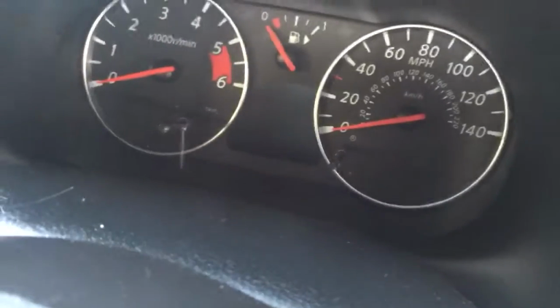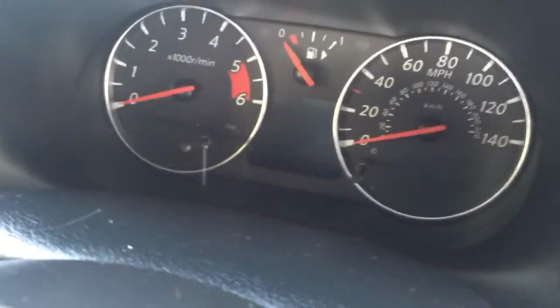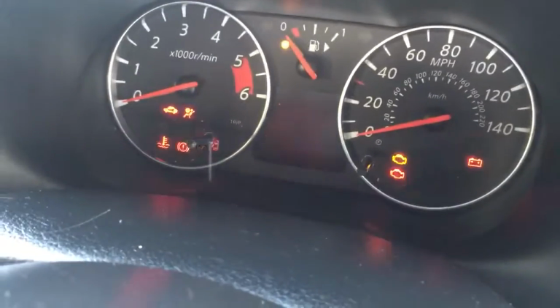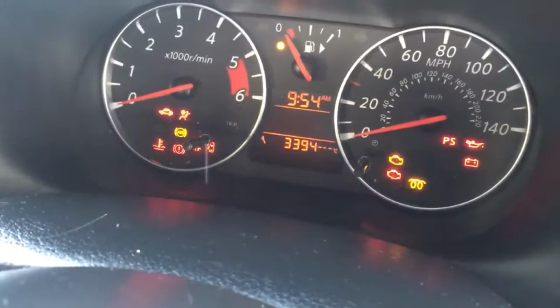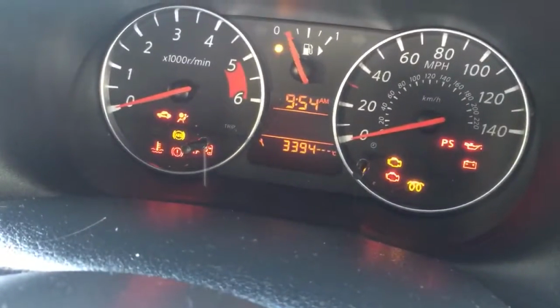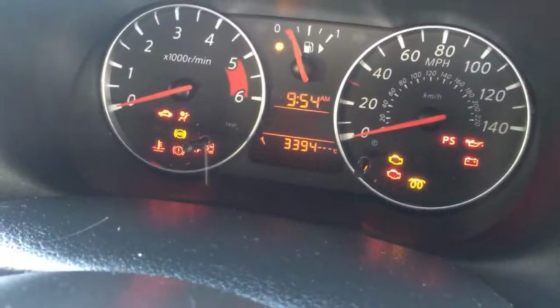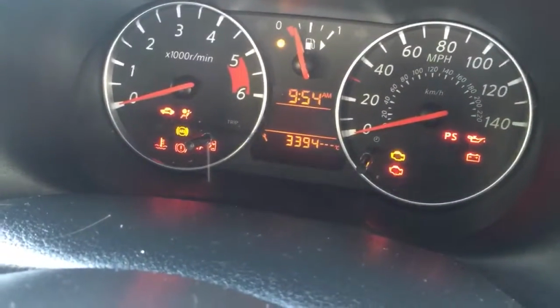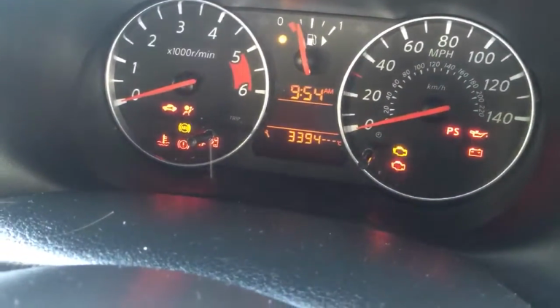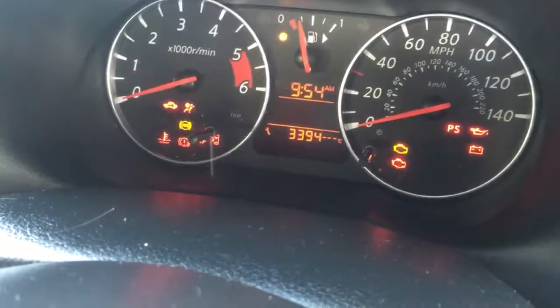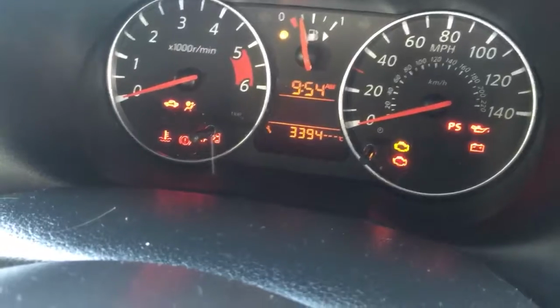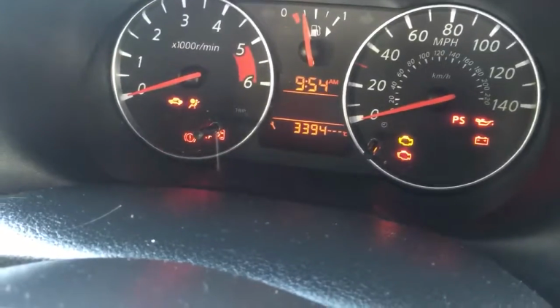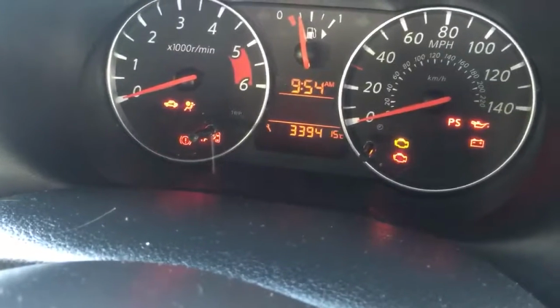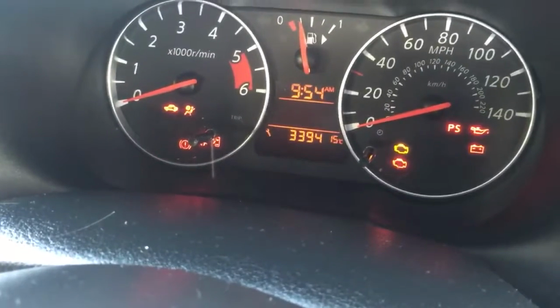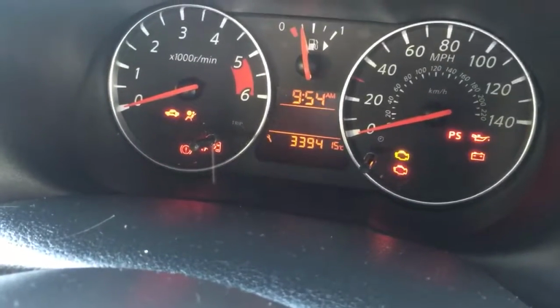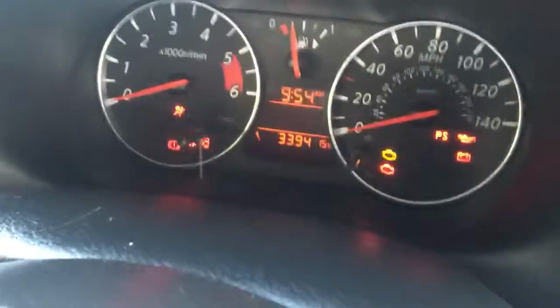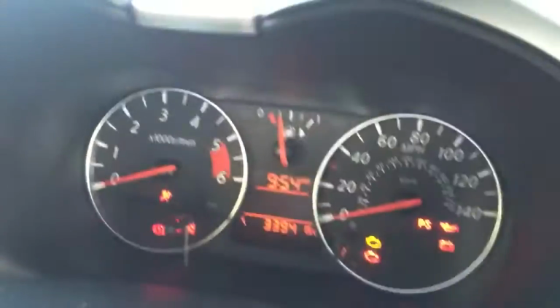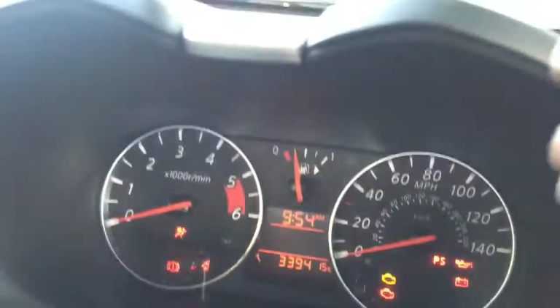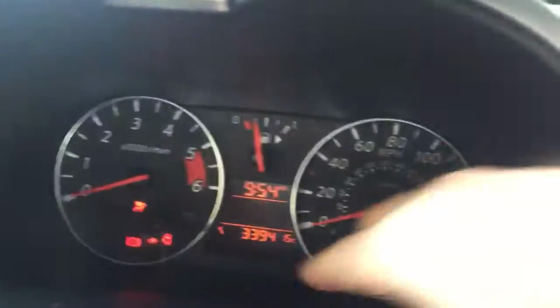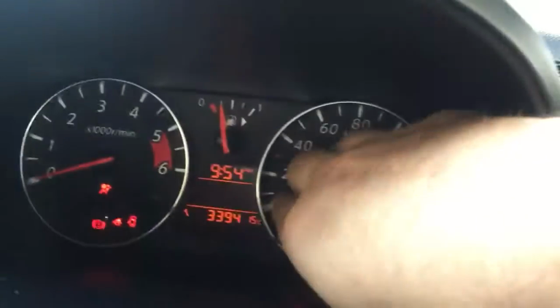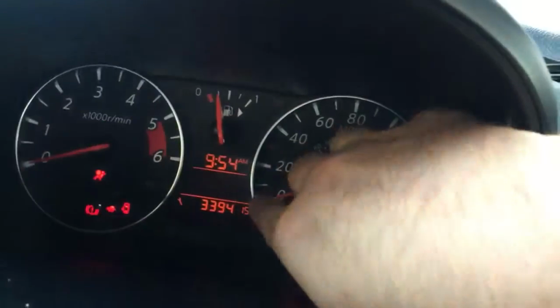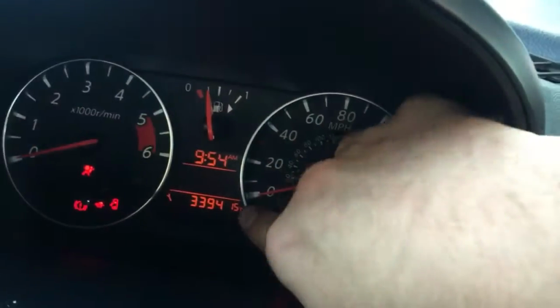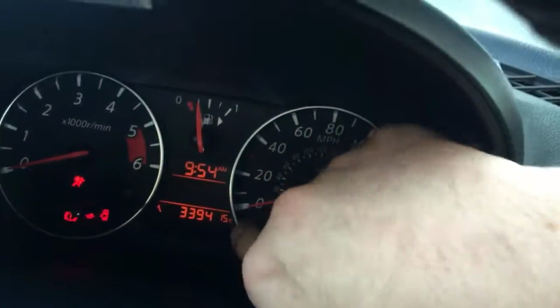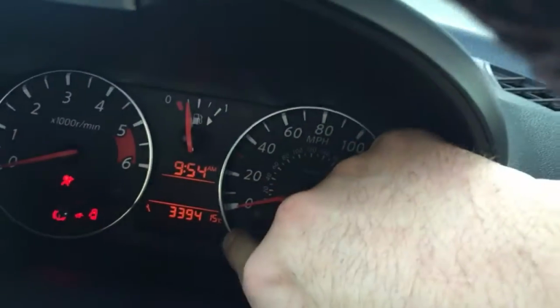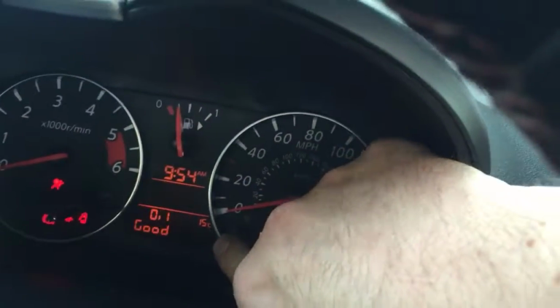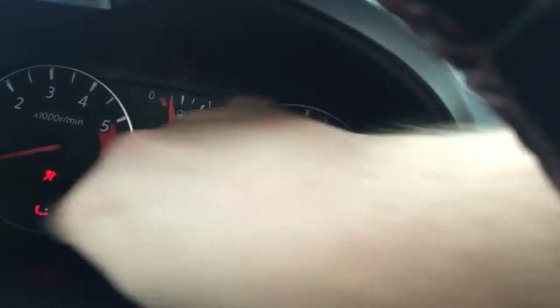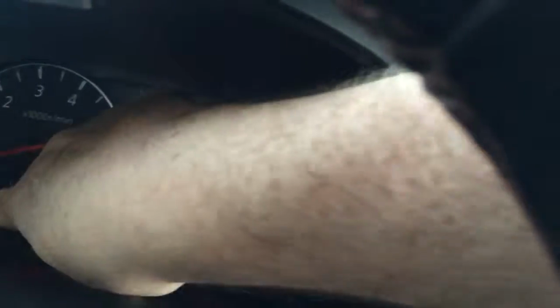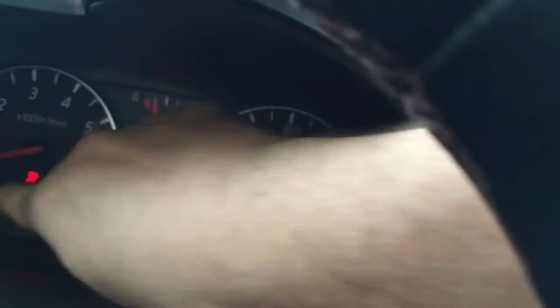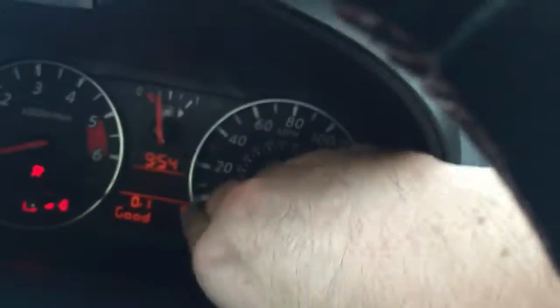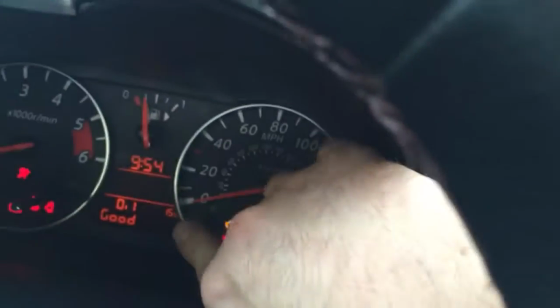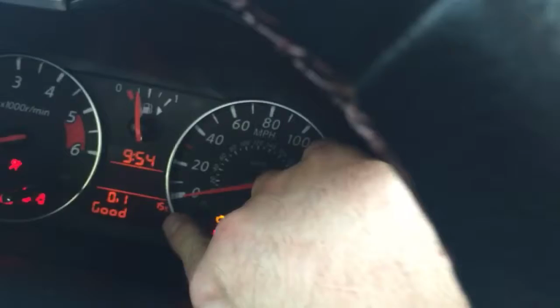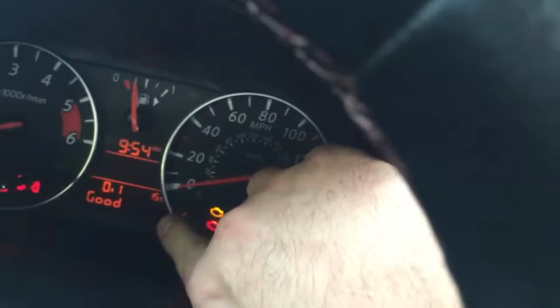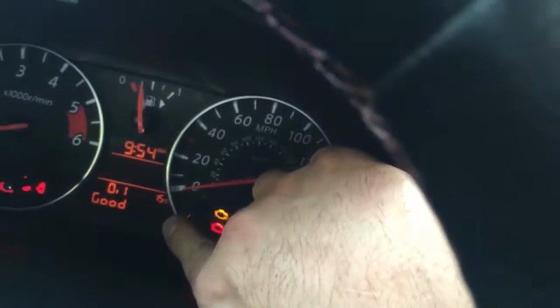I'm just confirming the mileage here — it's 107,000. All good.